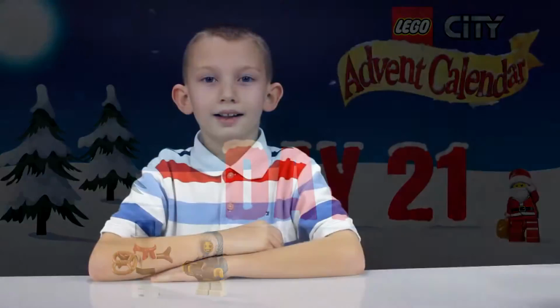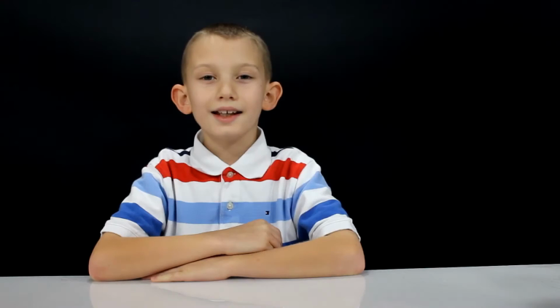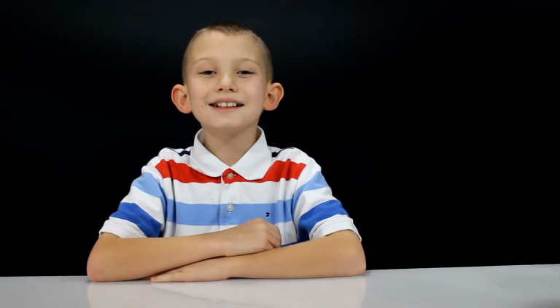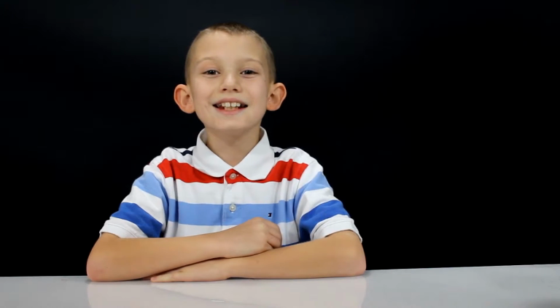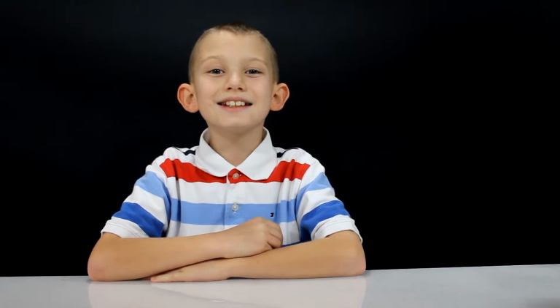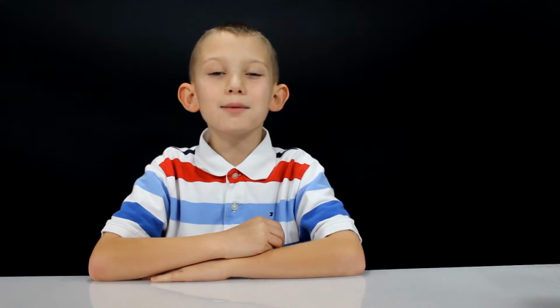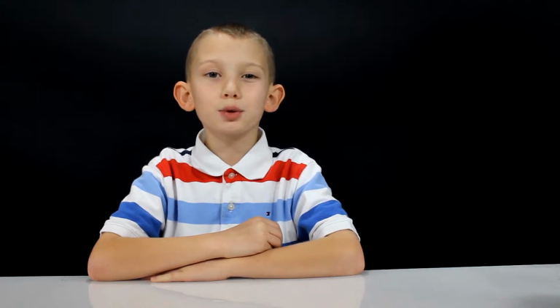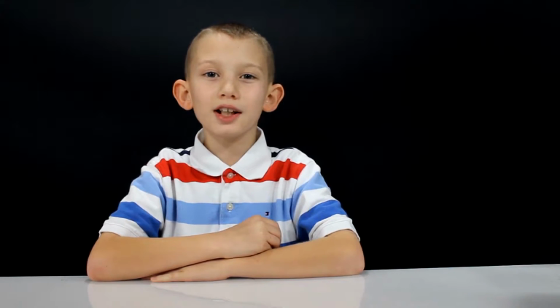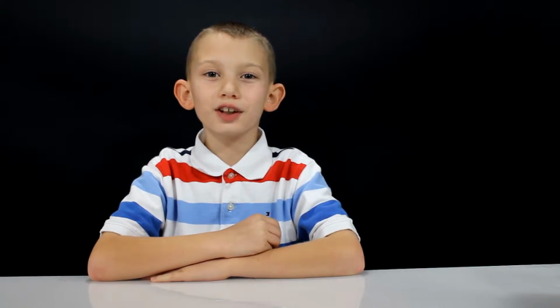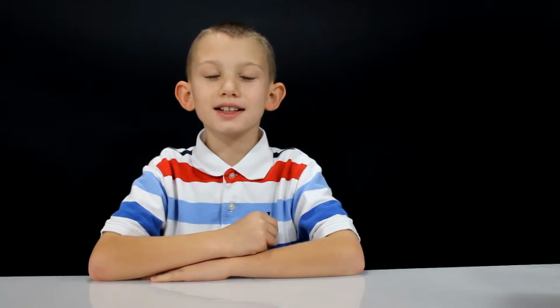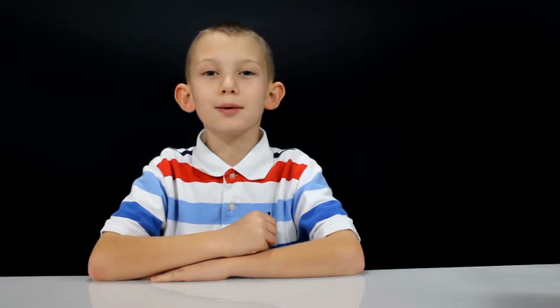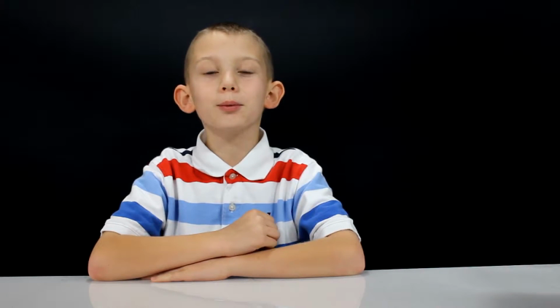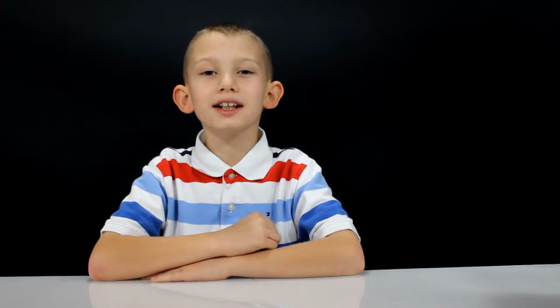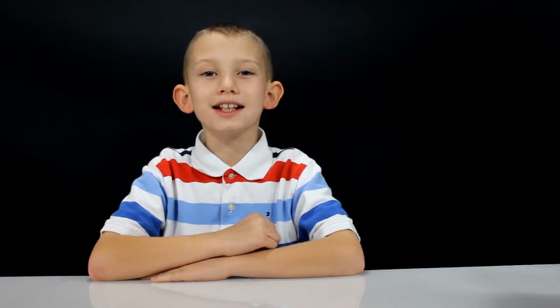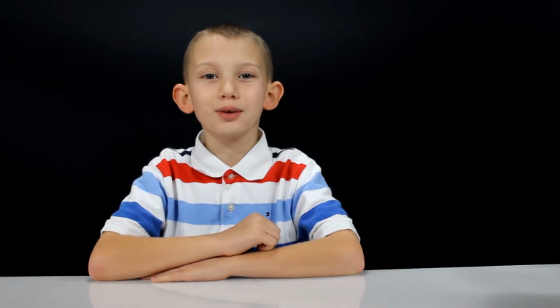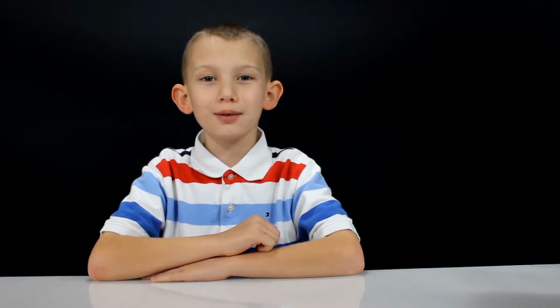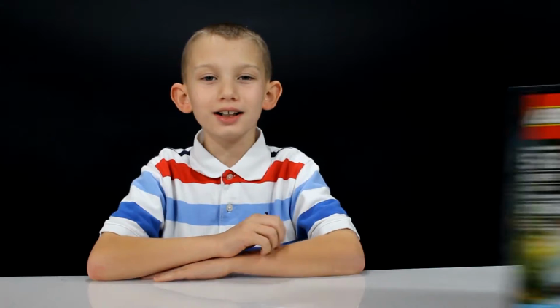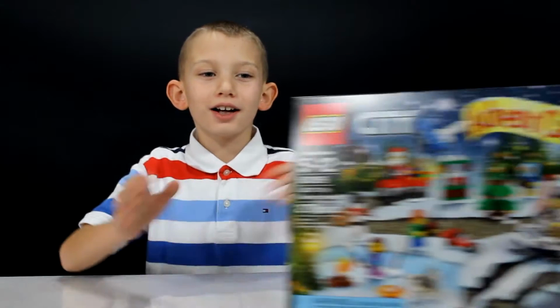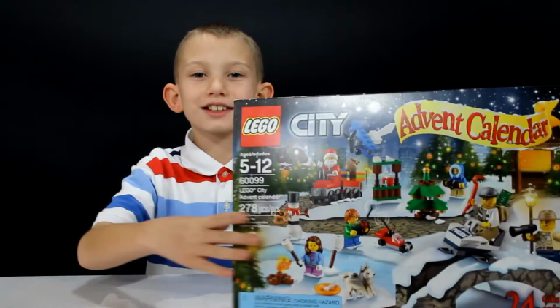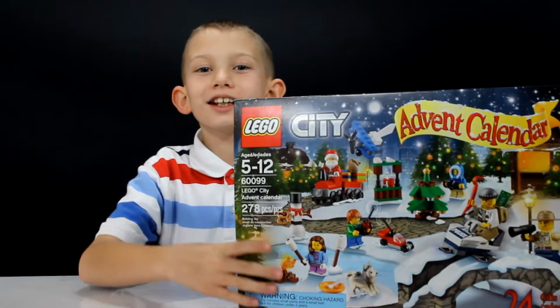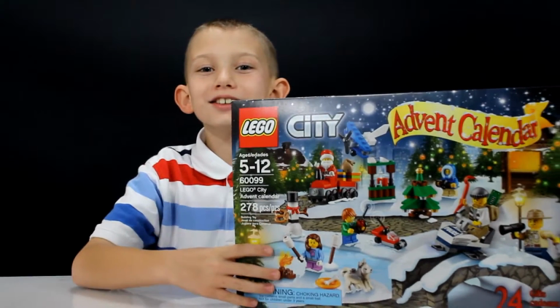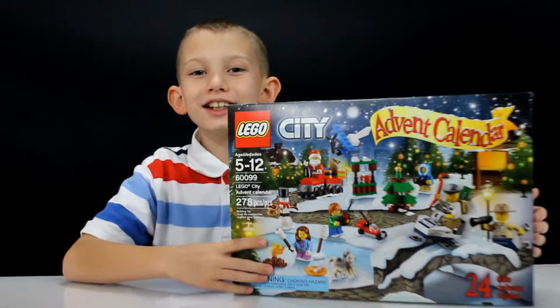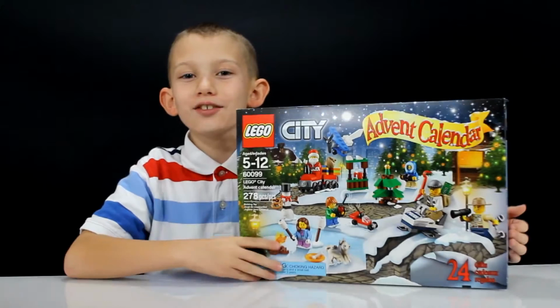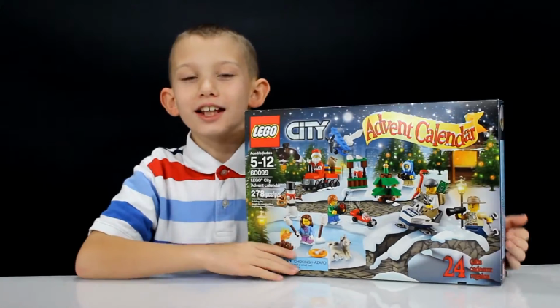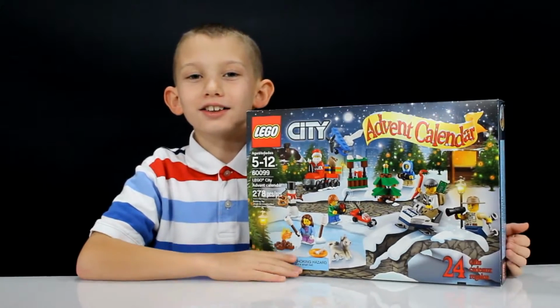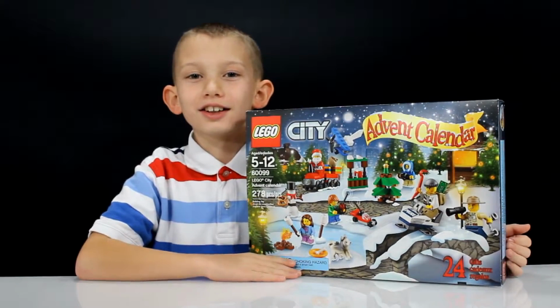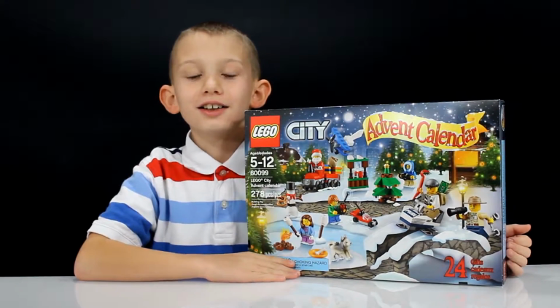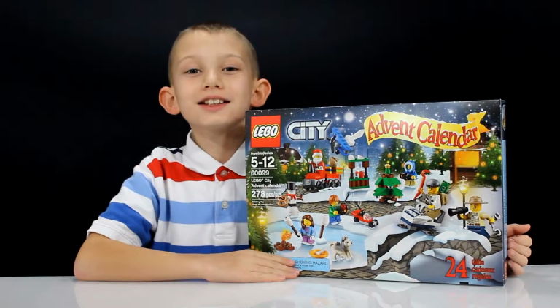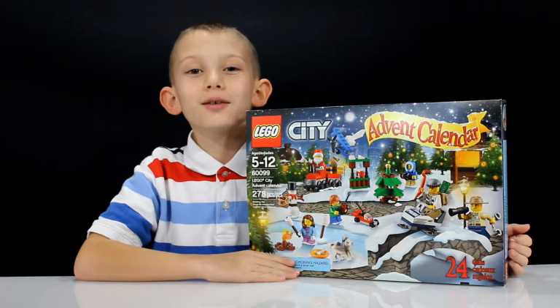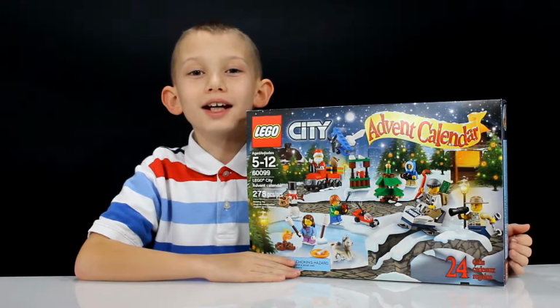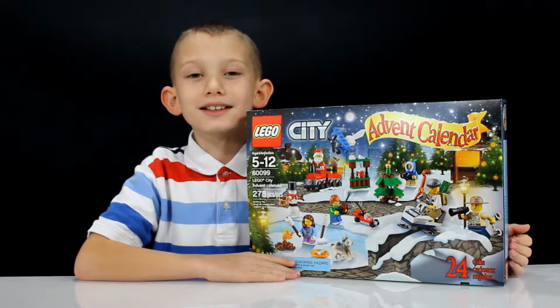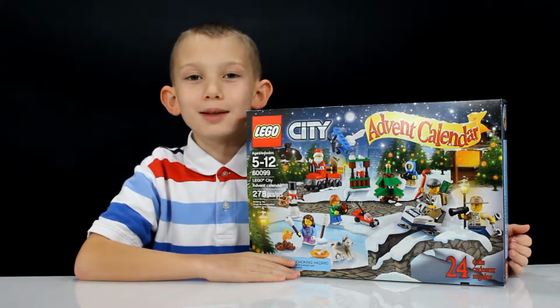Hey guys, today is December 21st and I'm opening day 21 of this LEGO City Advent Calendar. Let's see what we got this time.